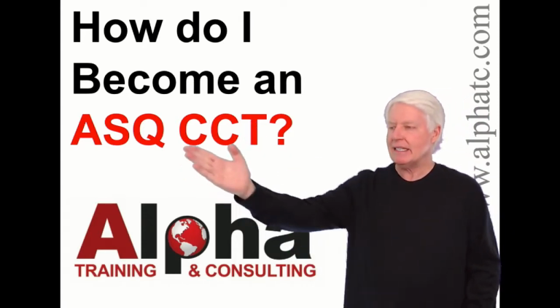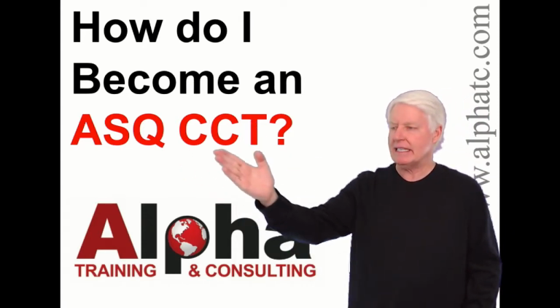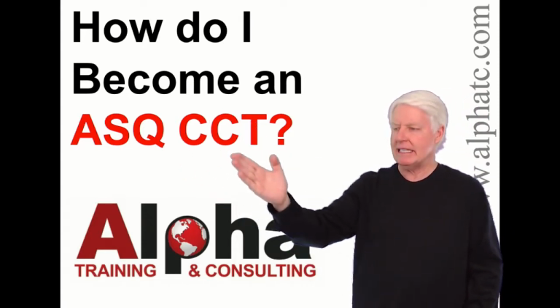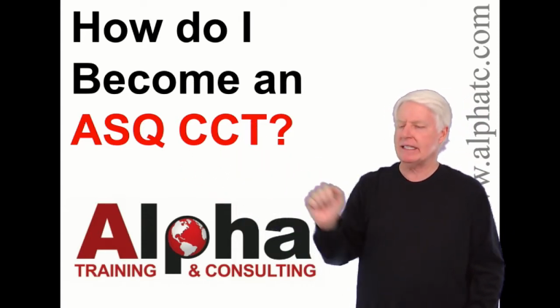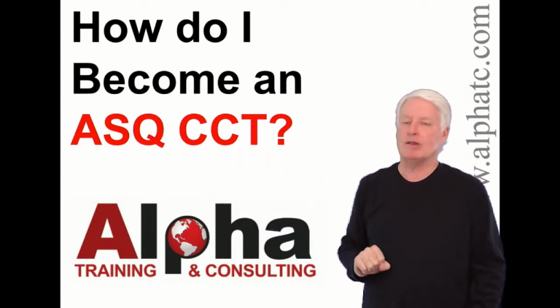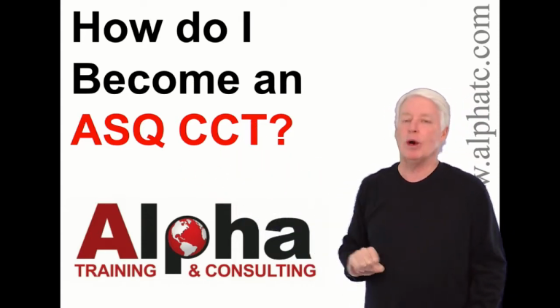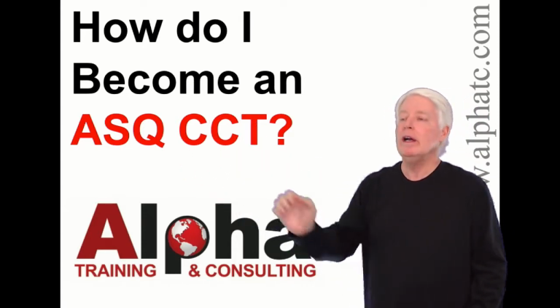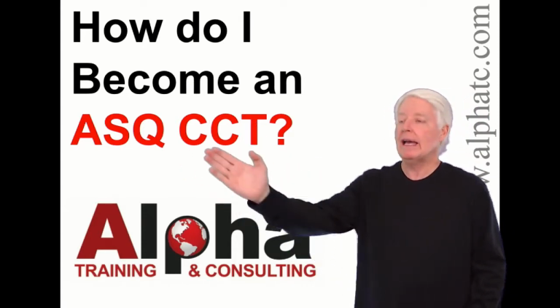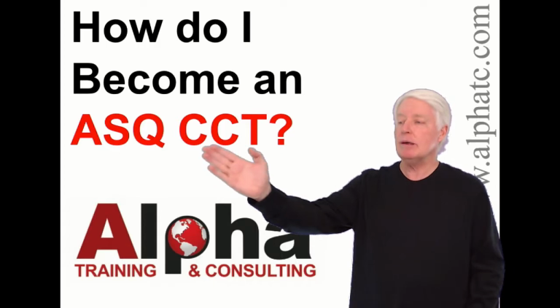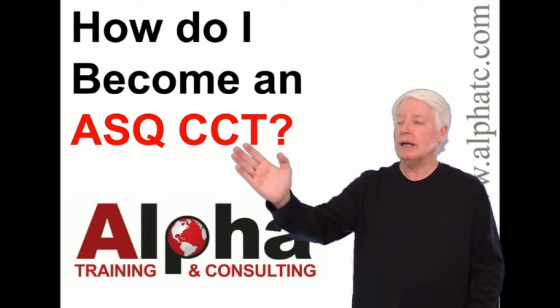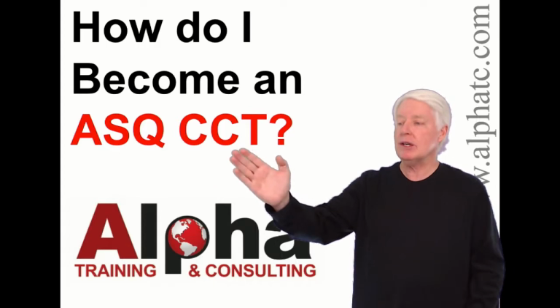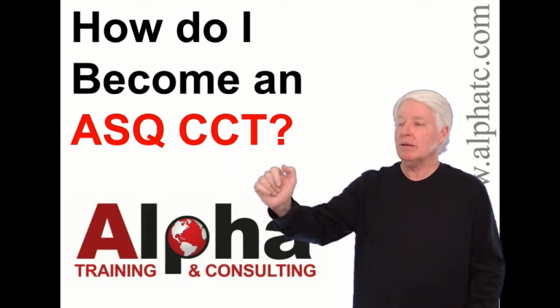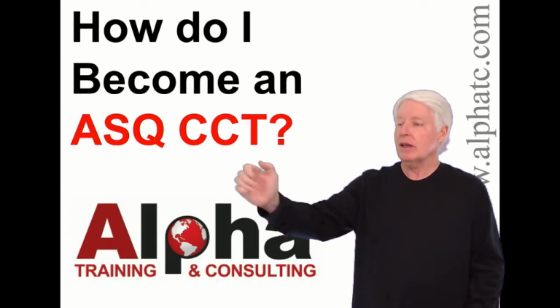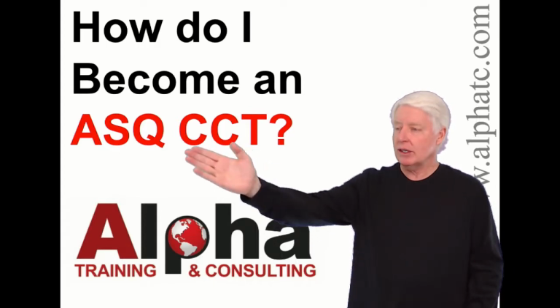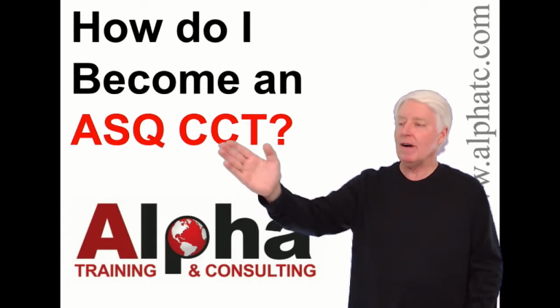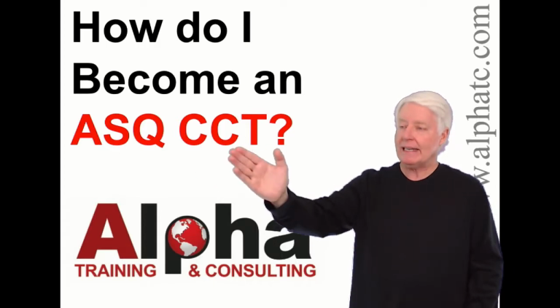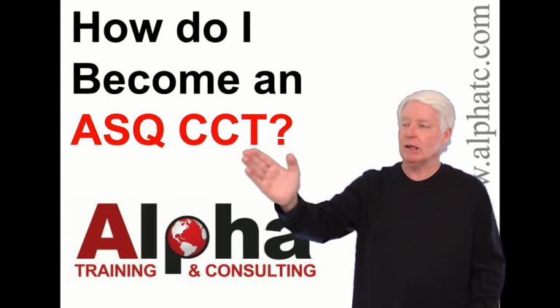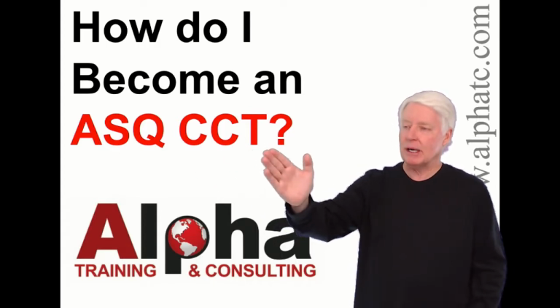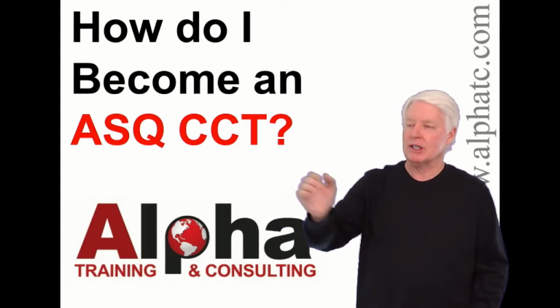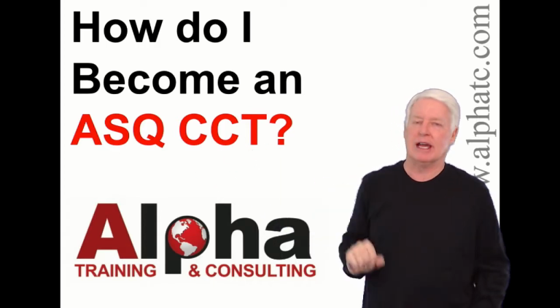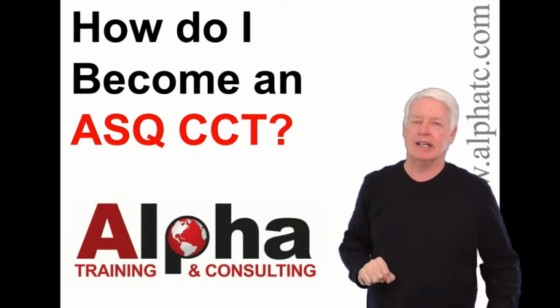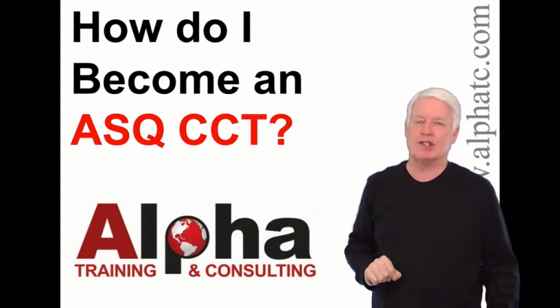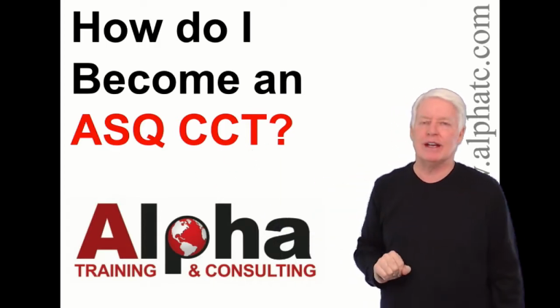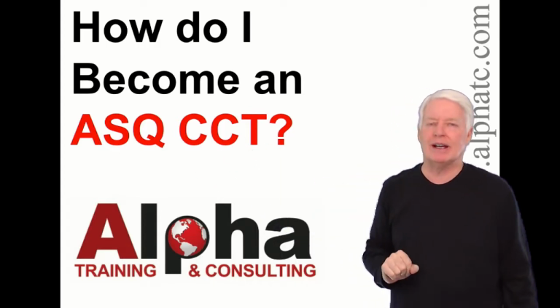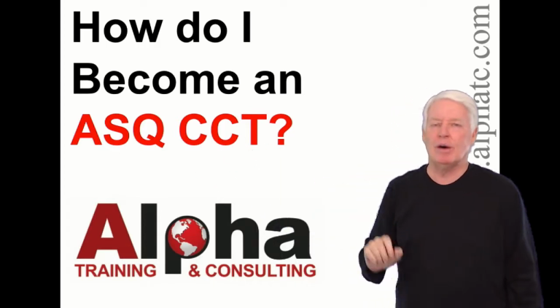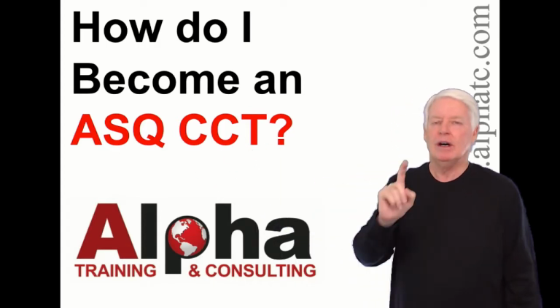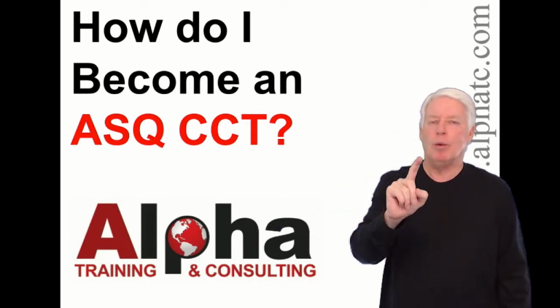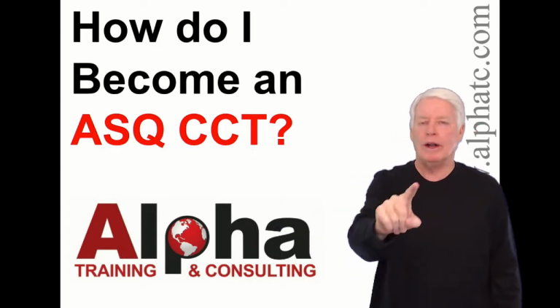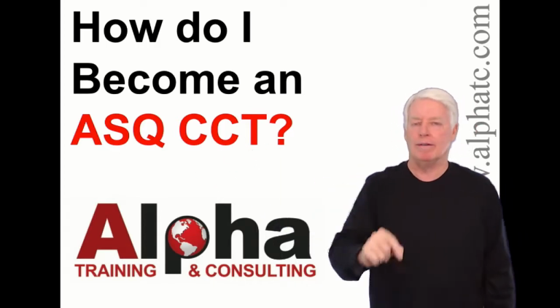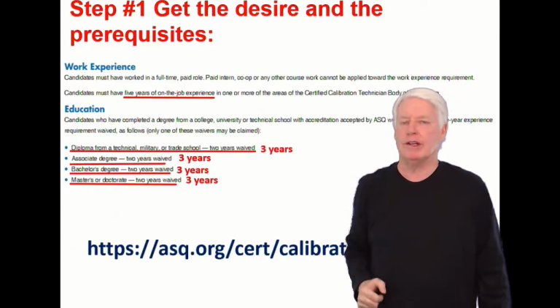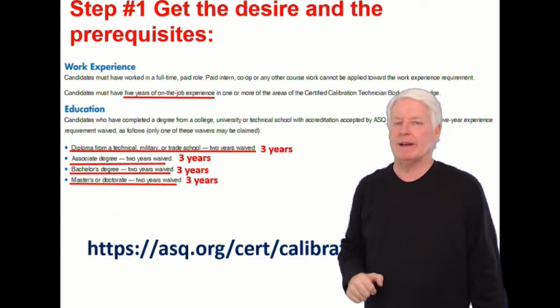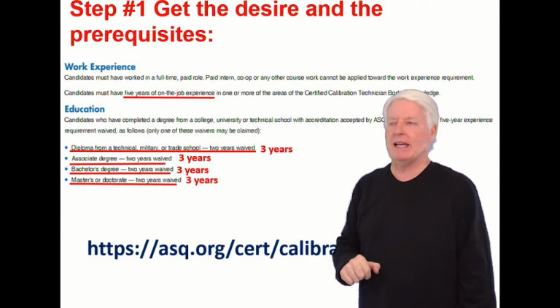CCT stands for Certified Calibration Technician — a wonderful certification.